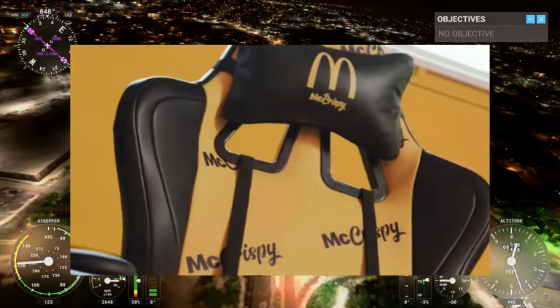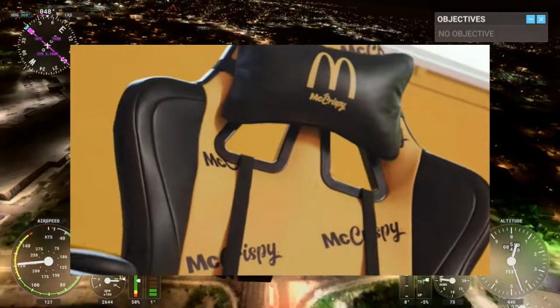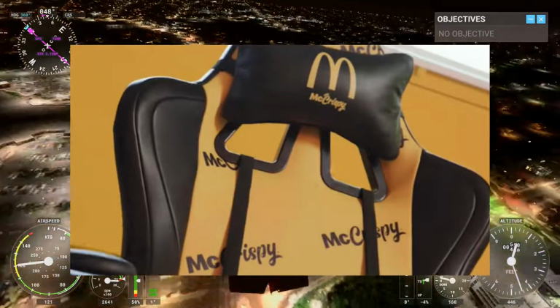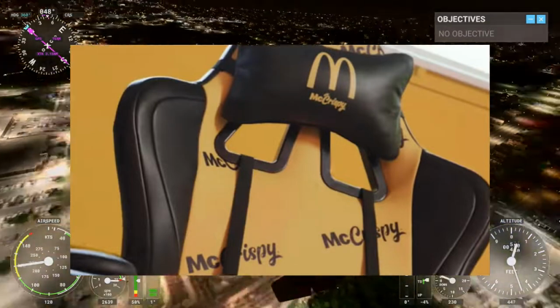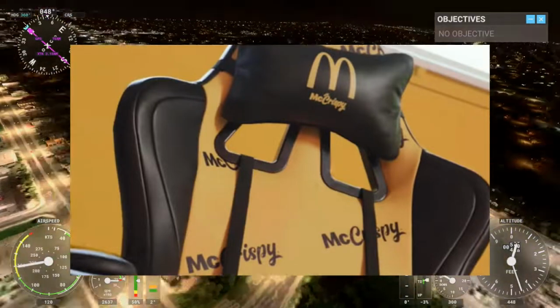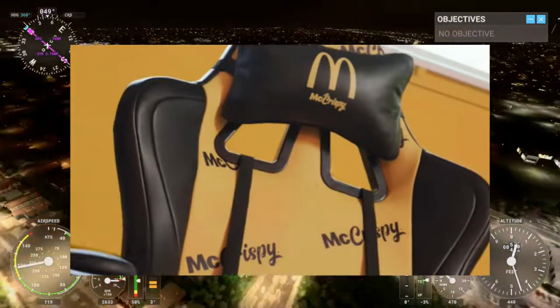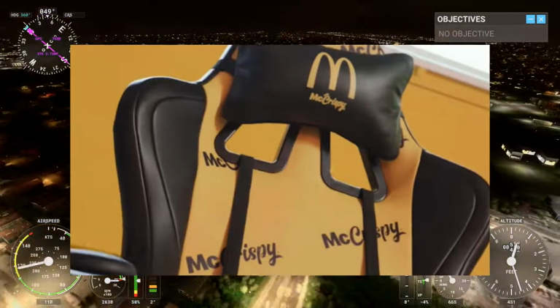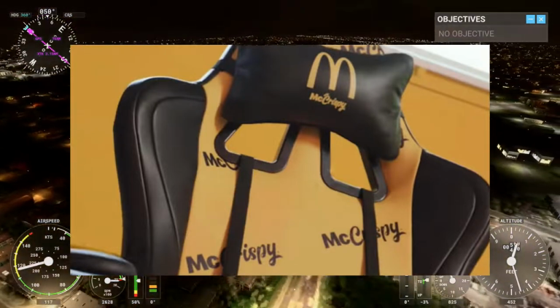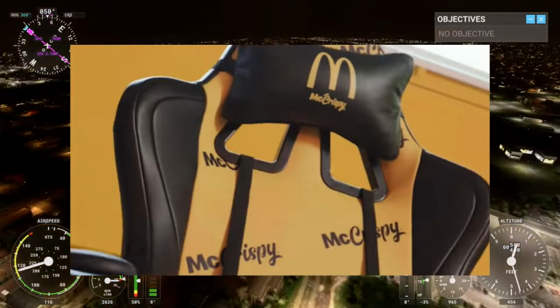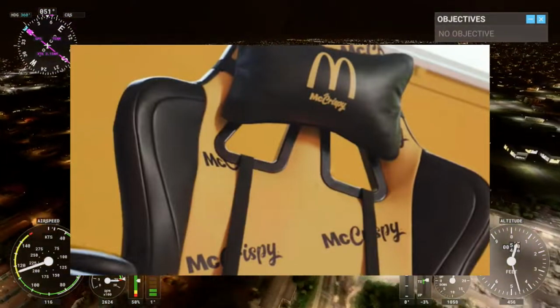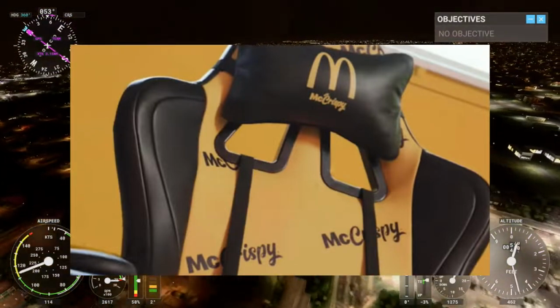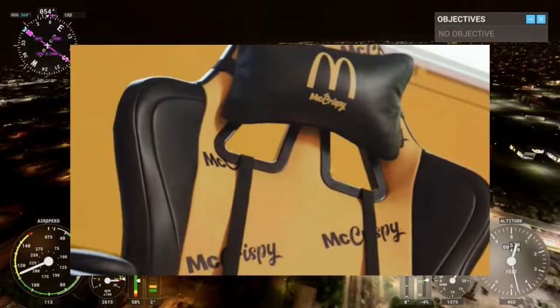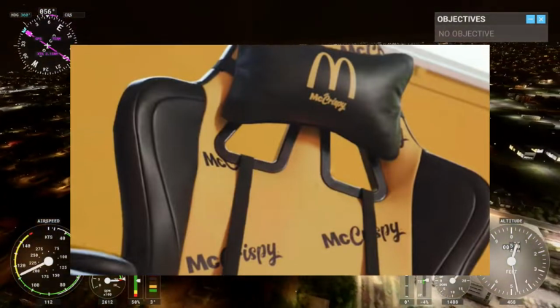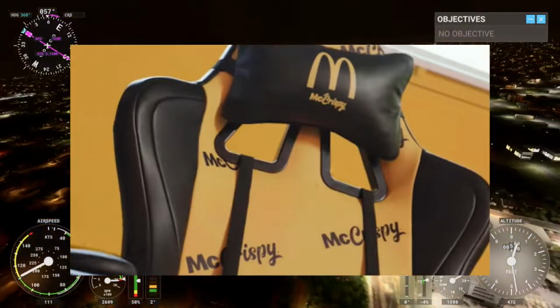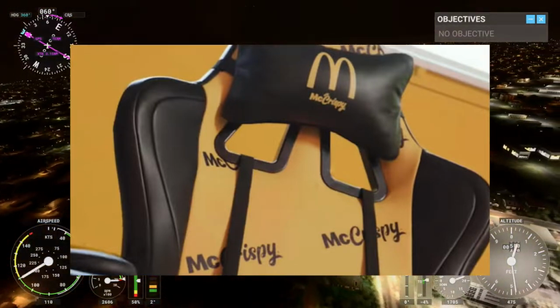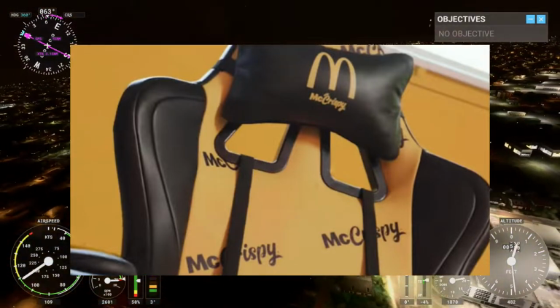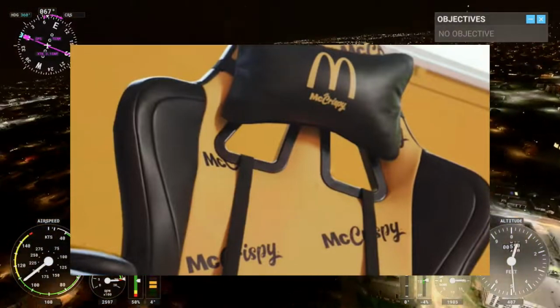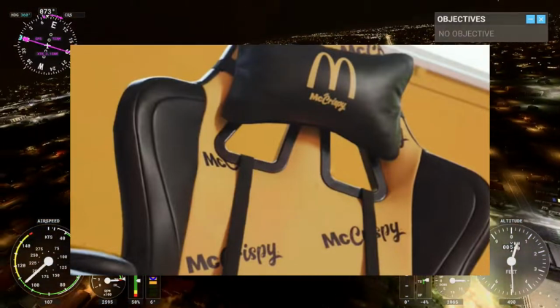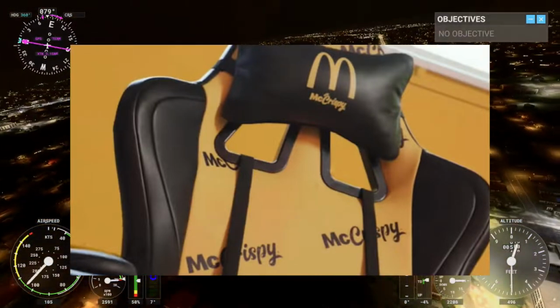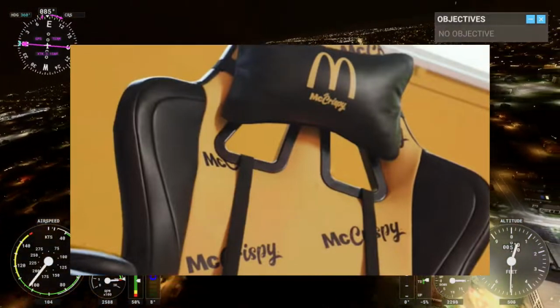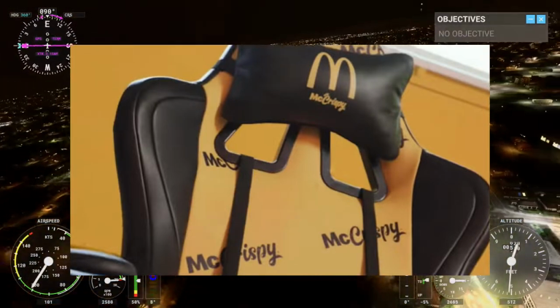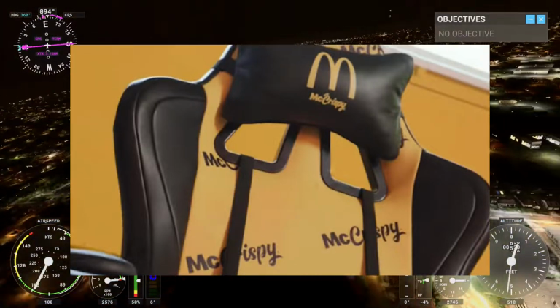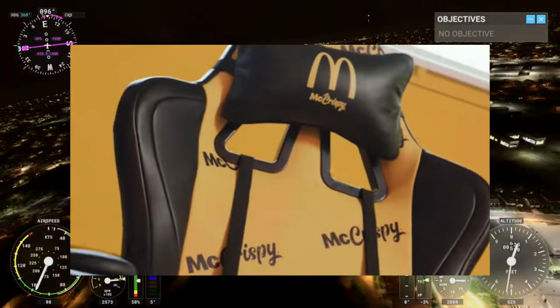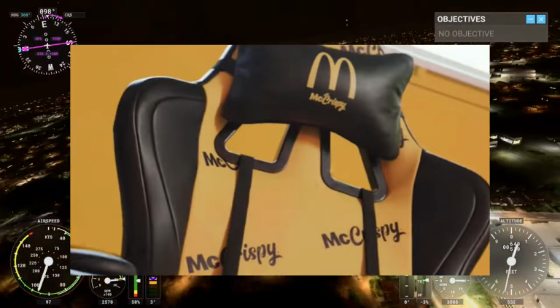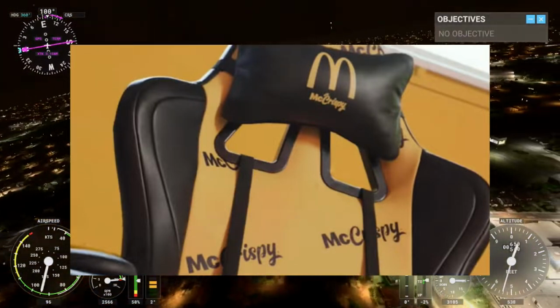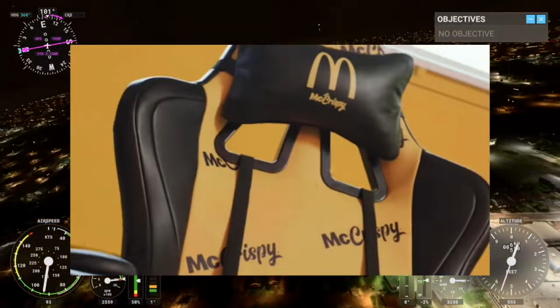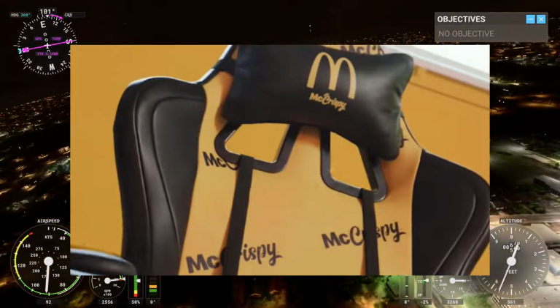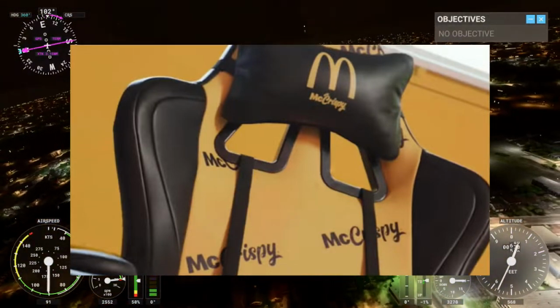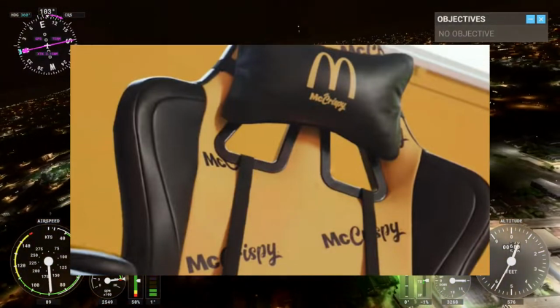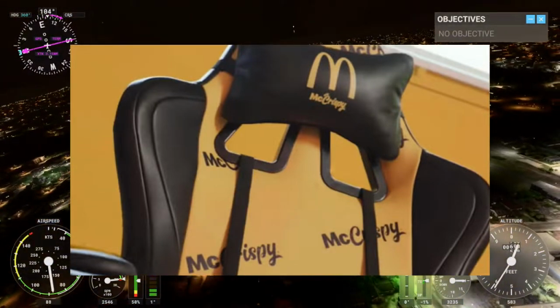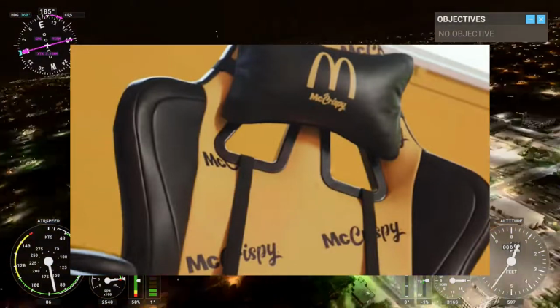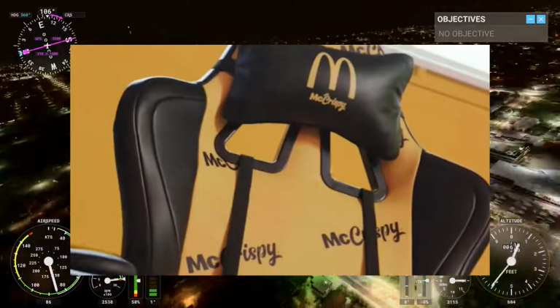But yeah, McDonald's has branded a gaming chair. Have fun with that. God bless.